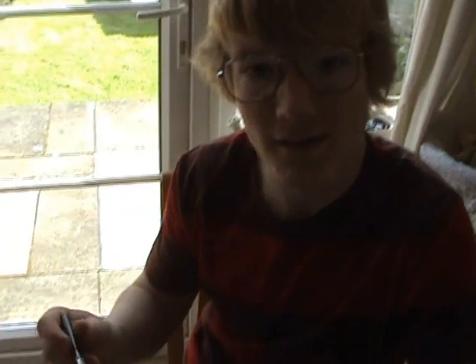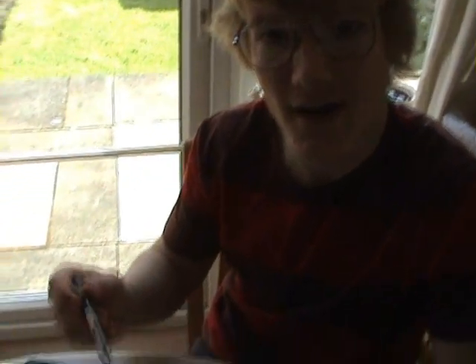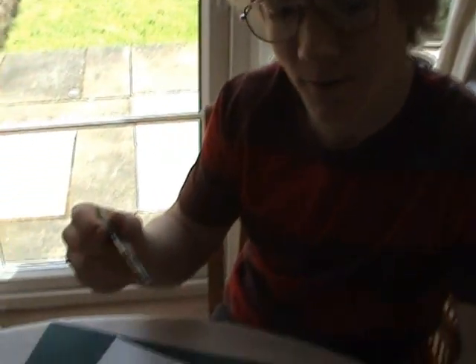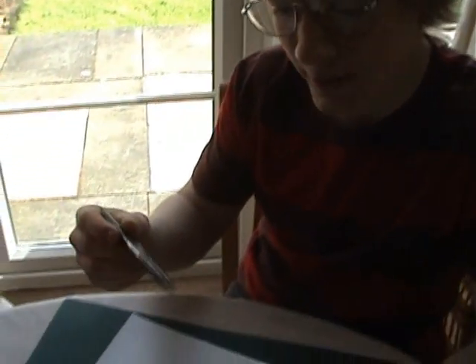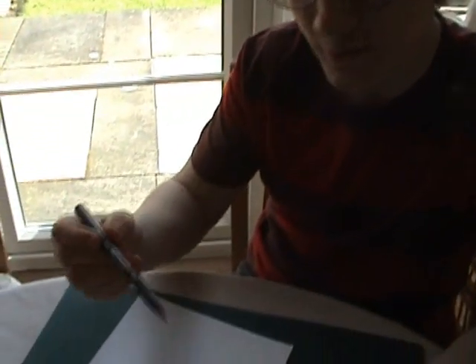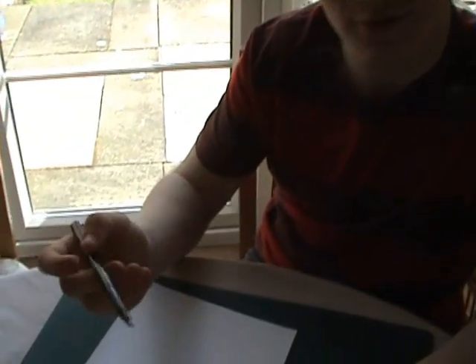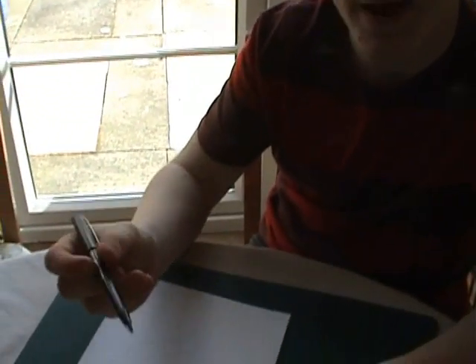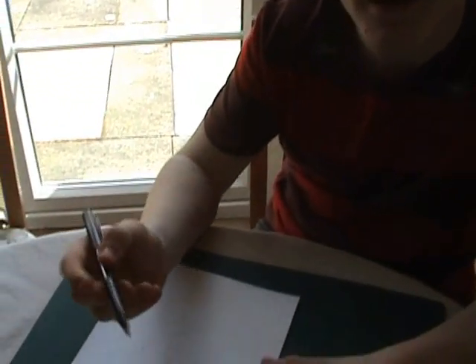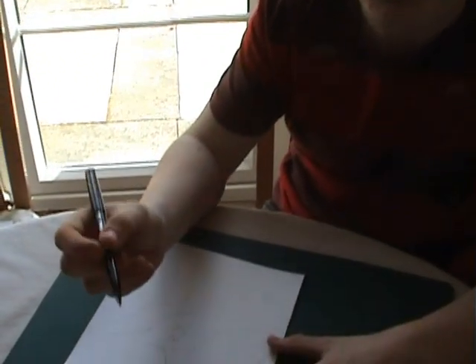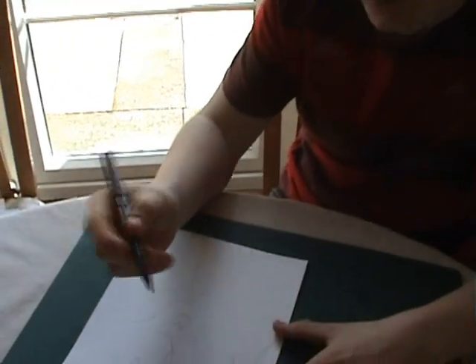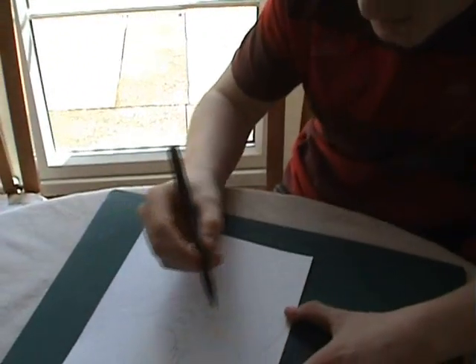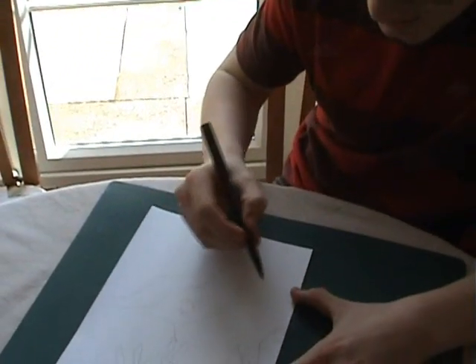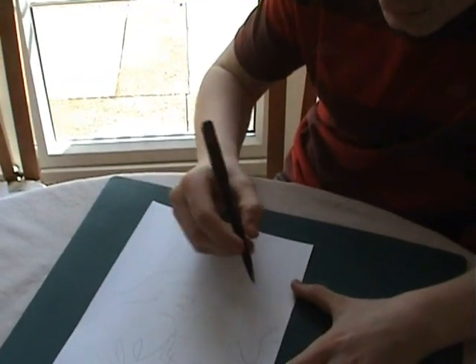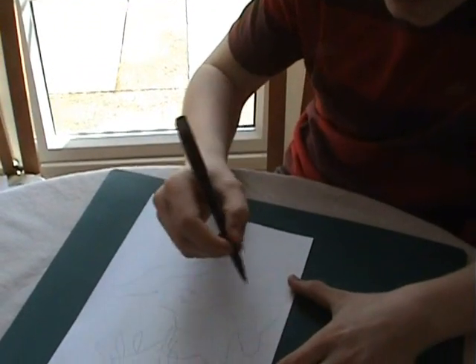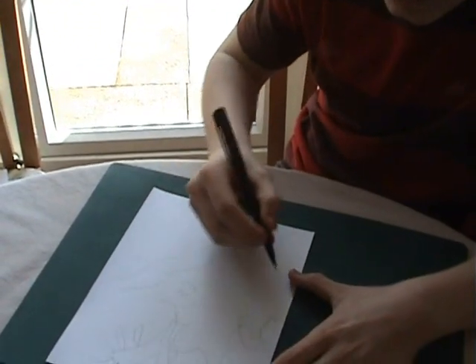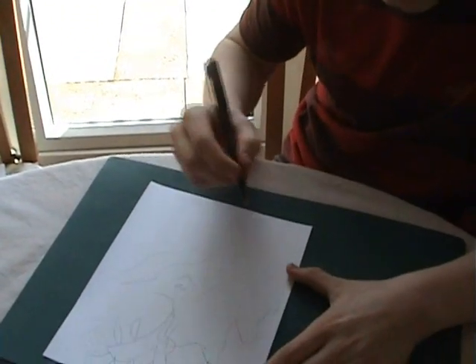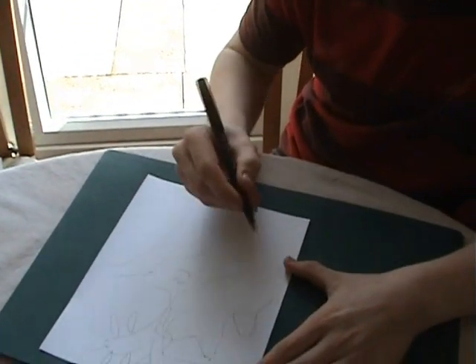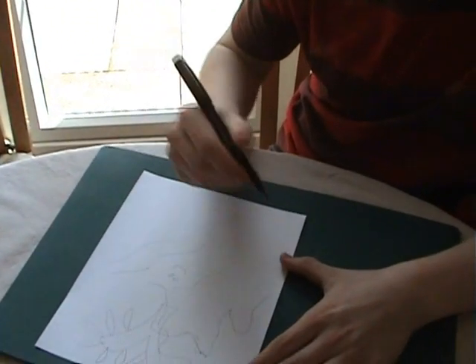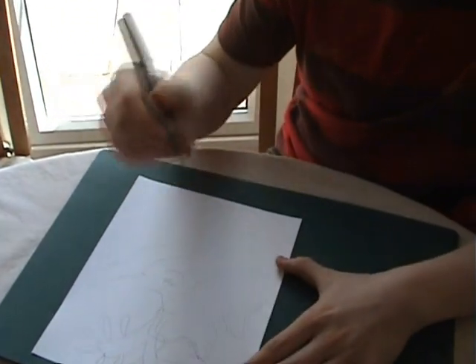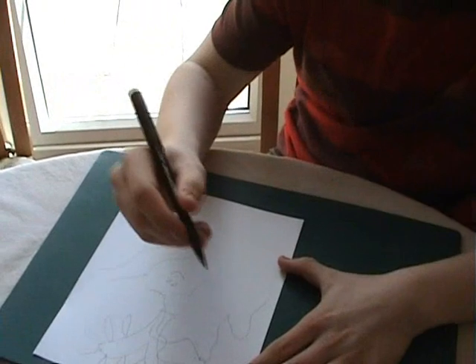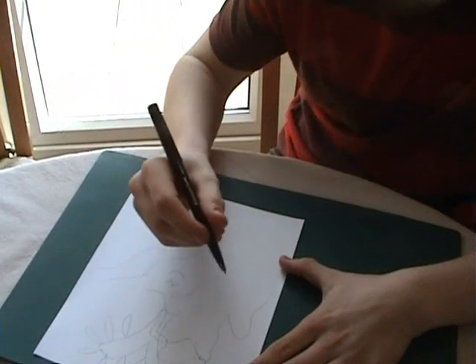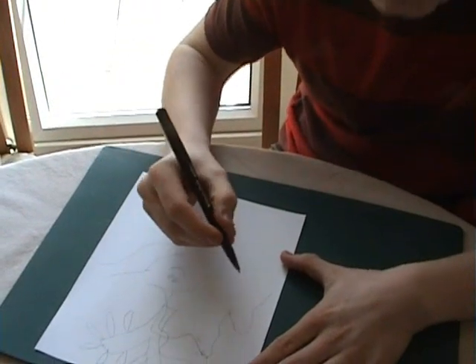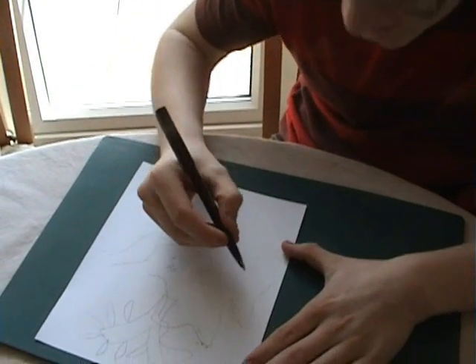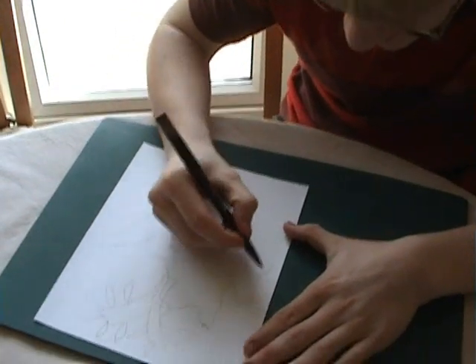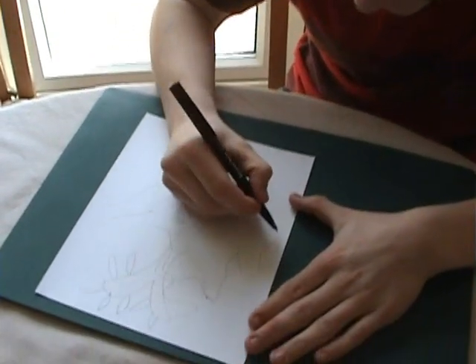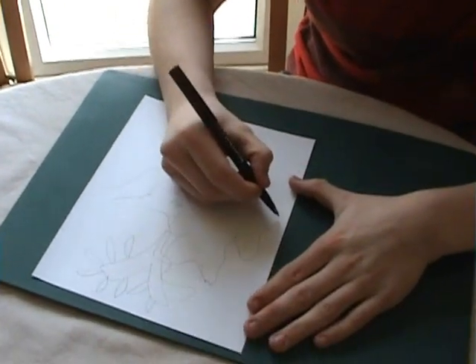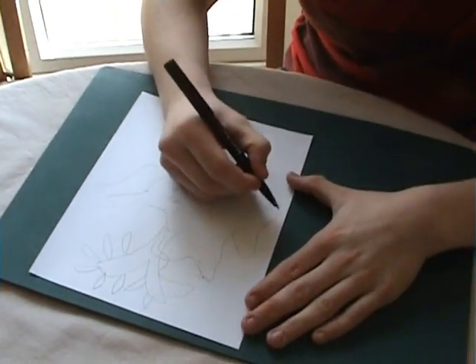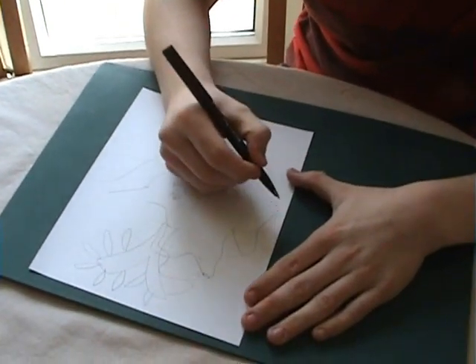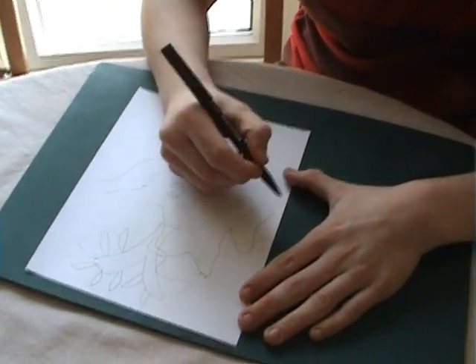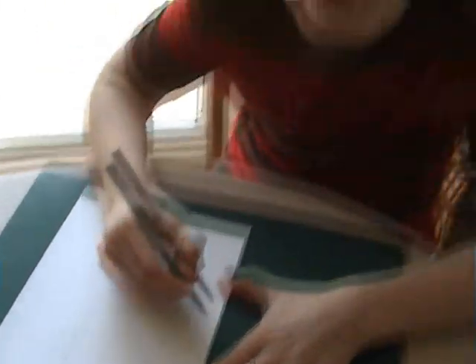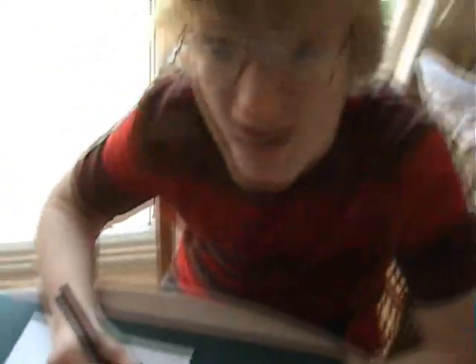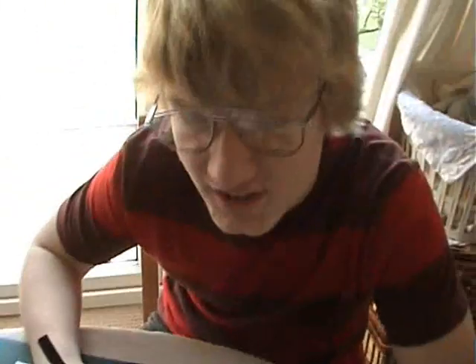Now we're going to use a pen to make it more clear and more permanent — make it look nicer.